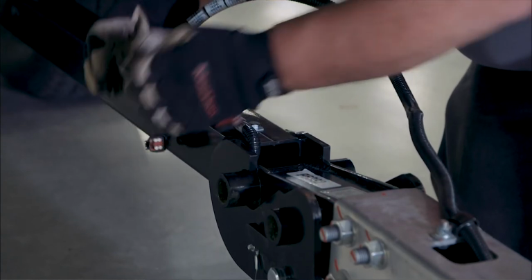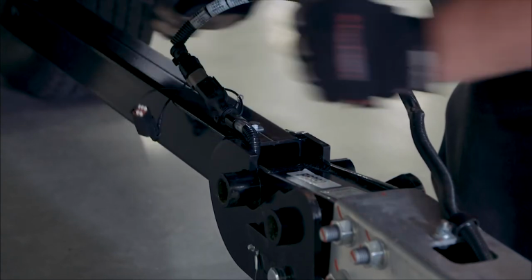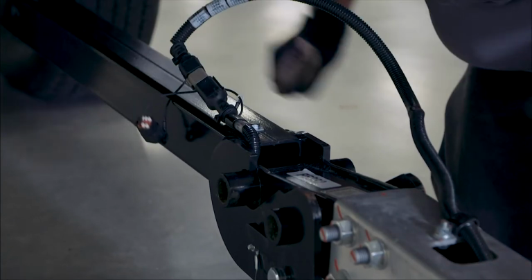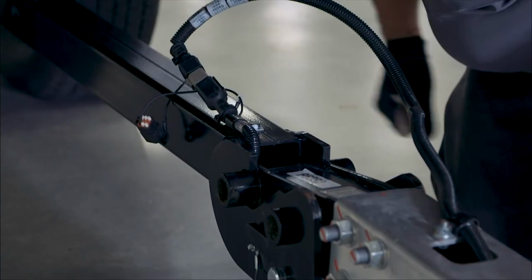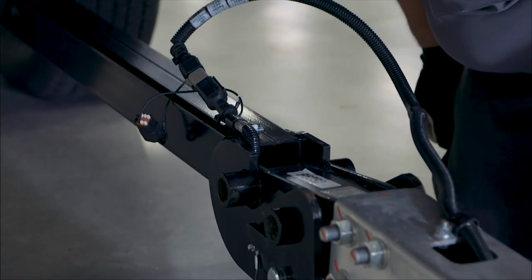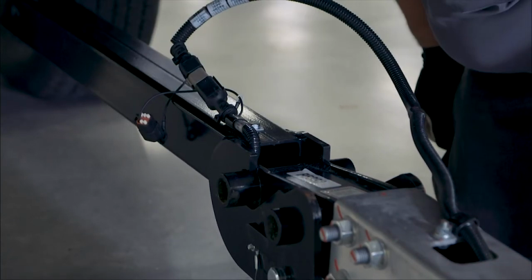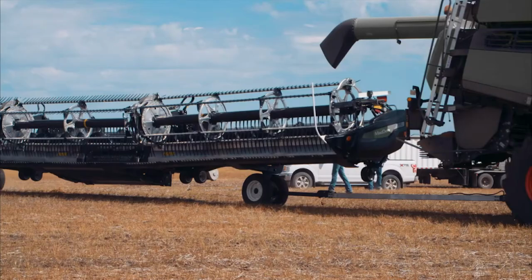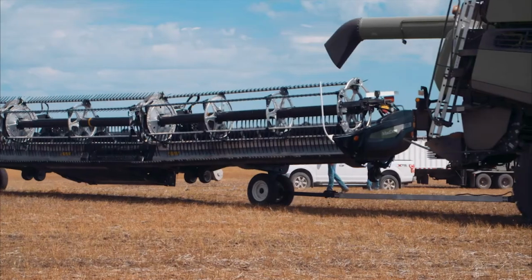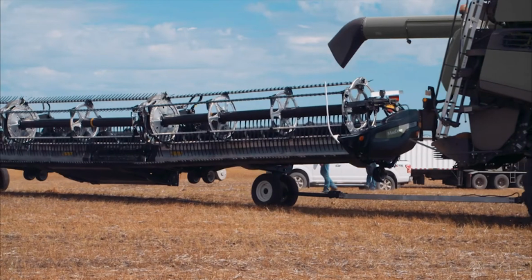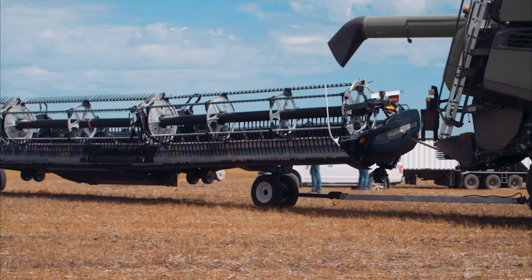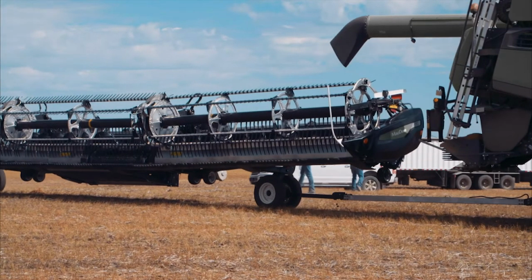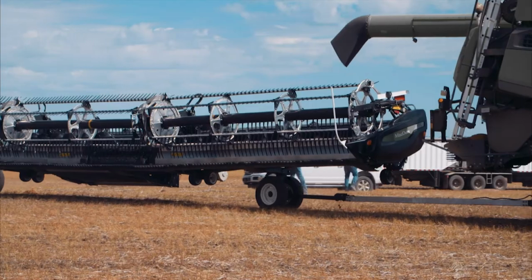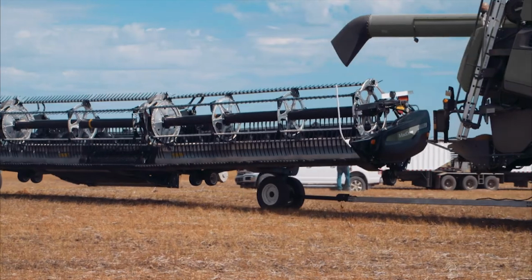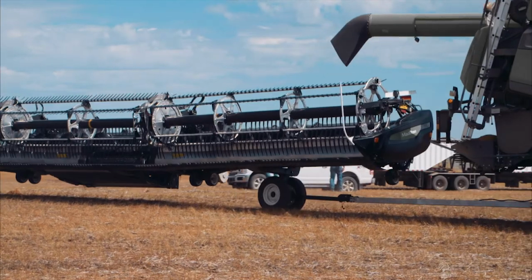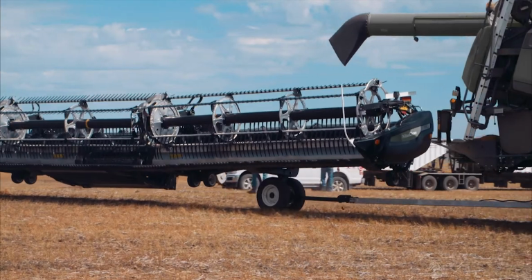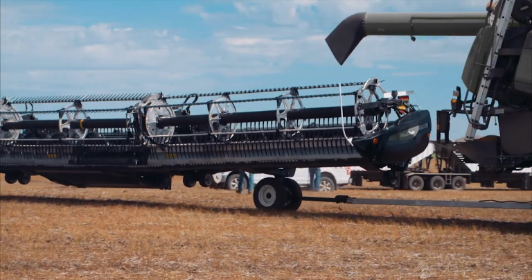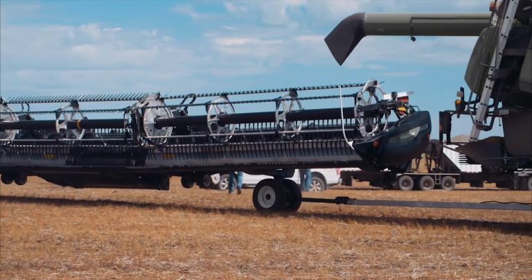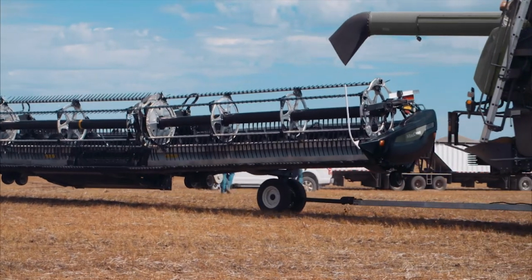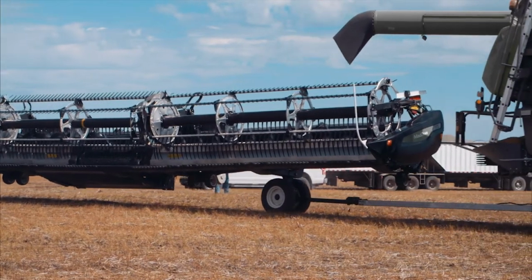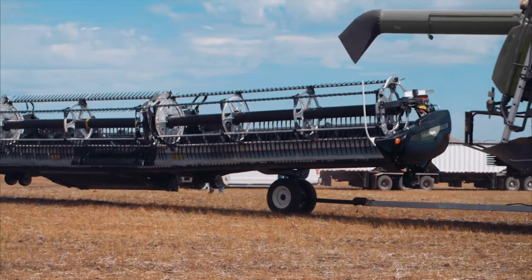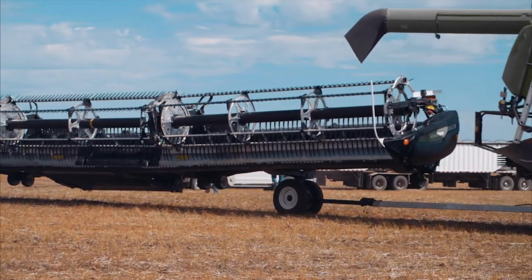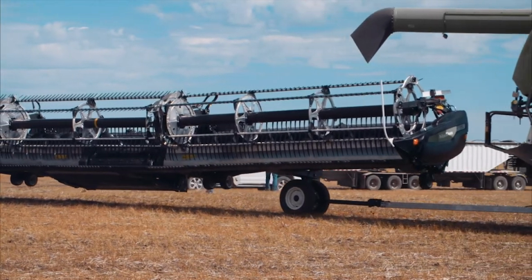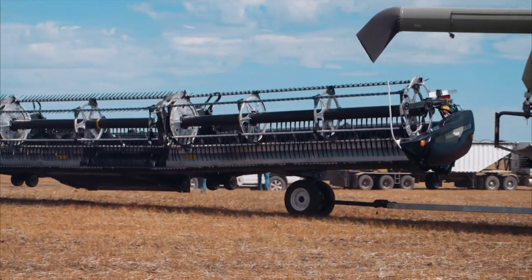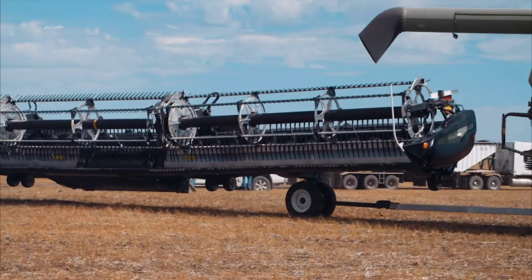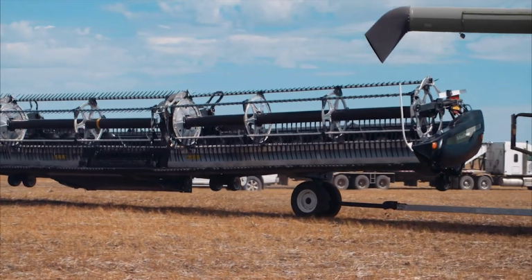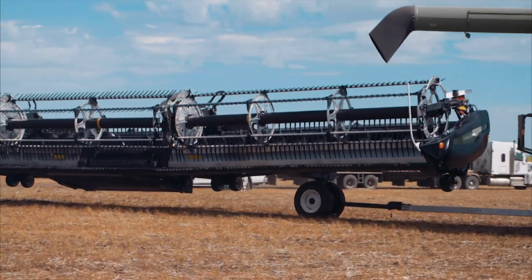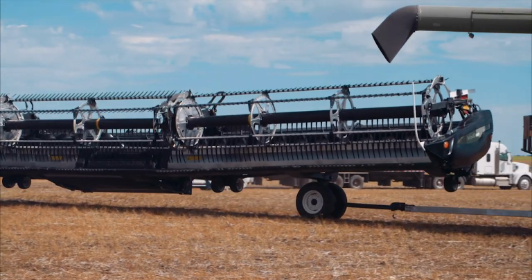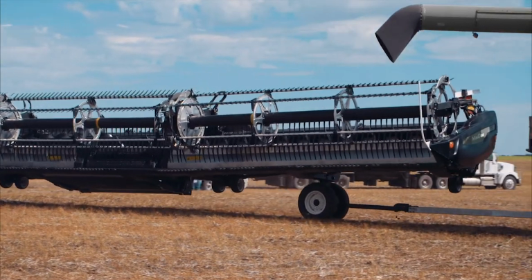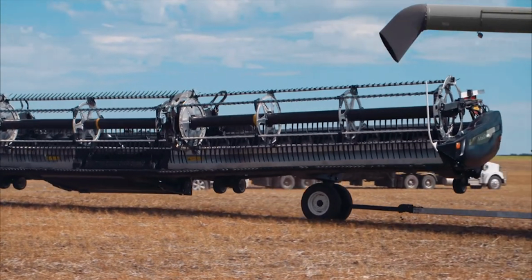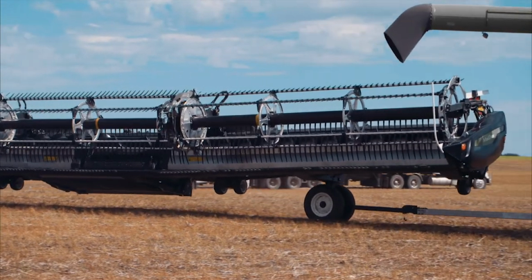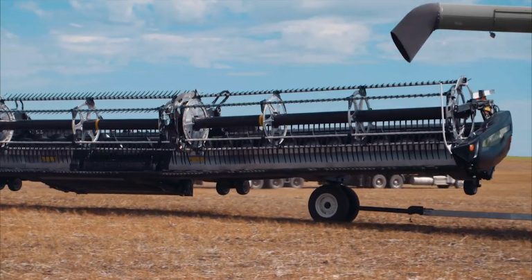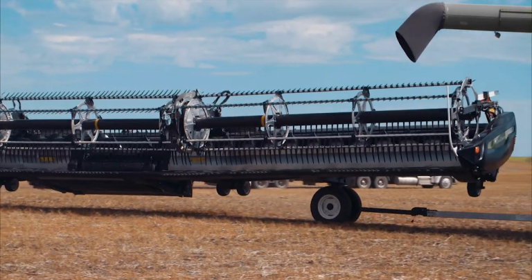Lower the header and detach from your combine. Attach the tow bar to your combine.